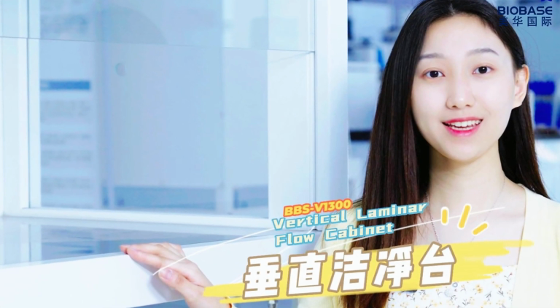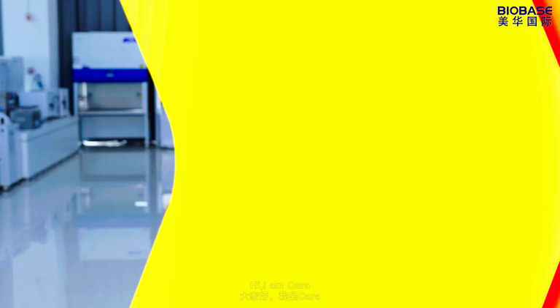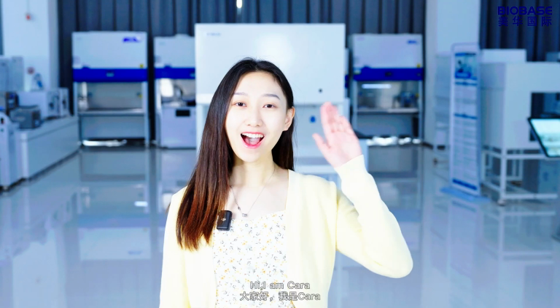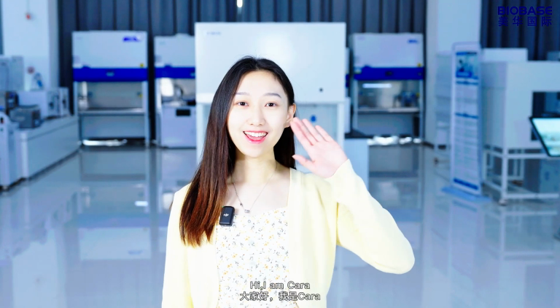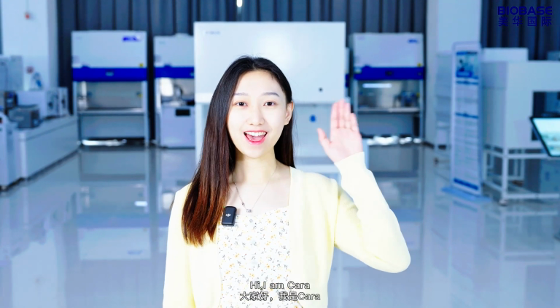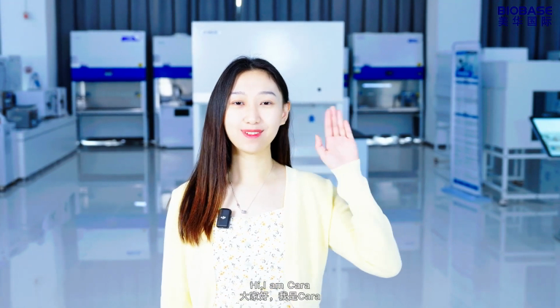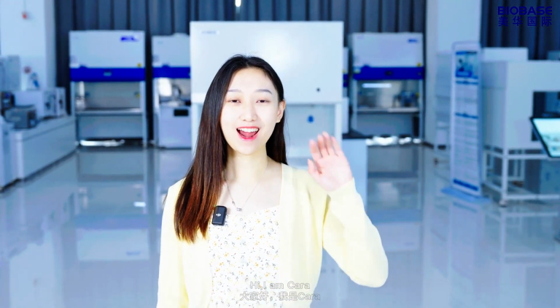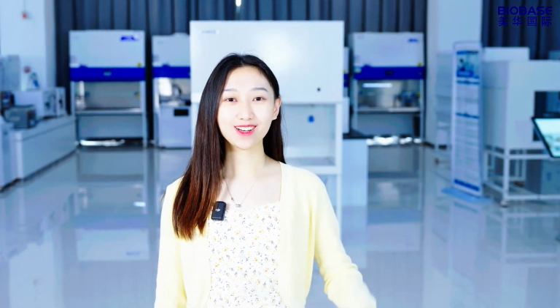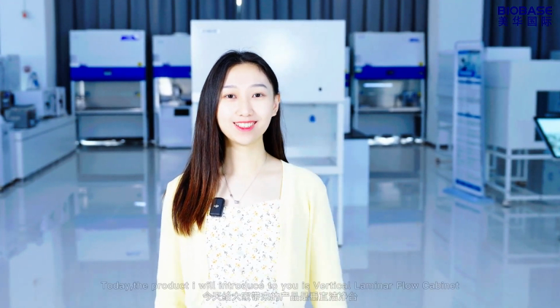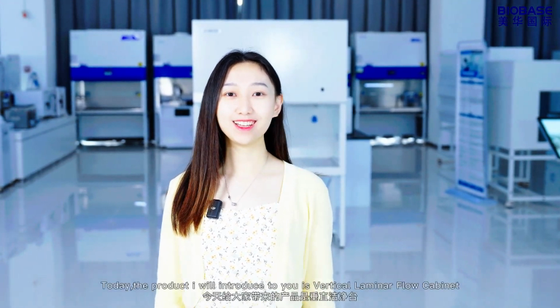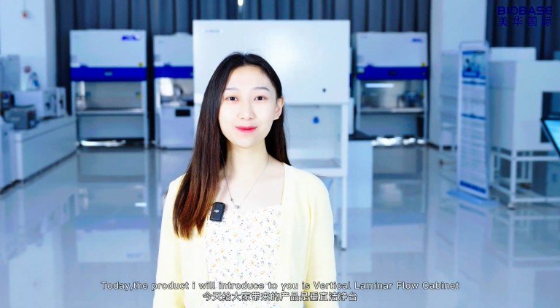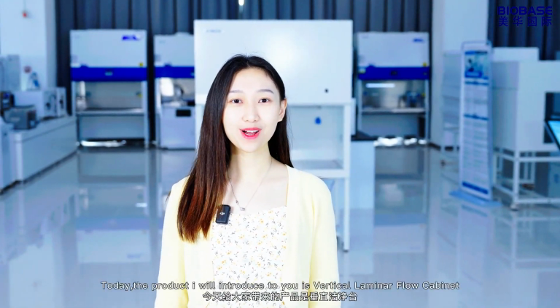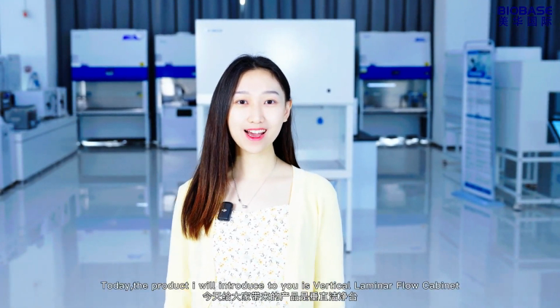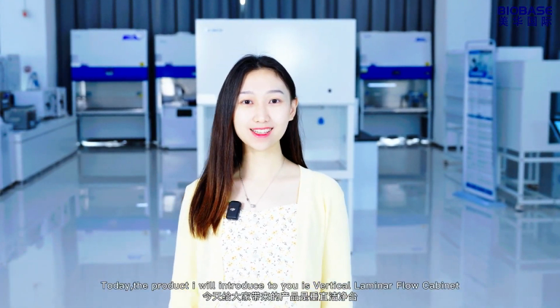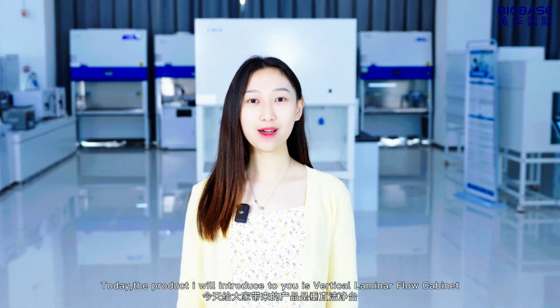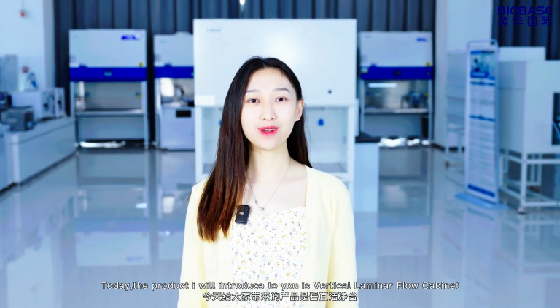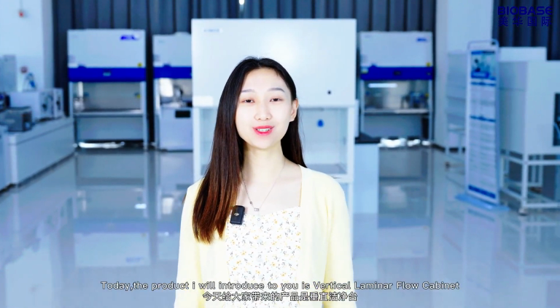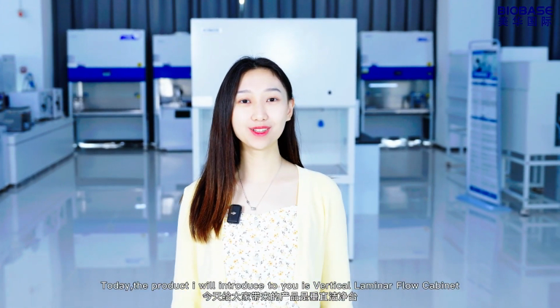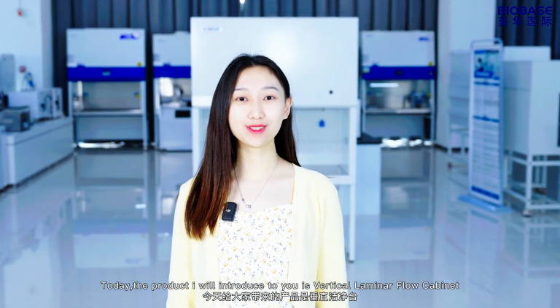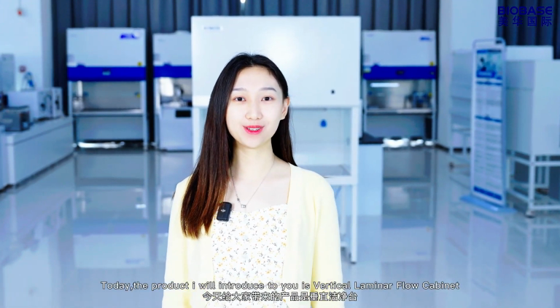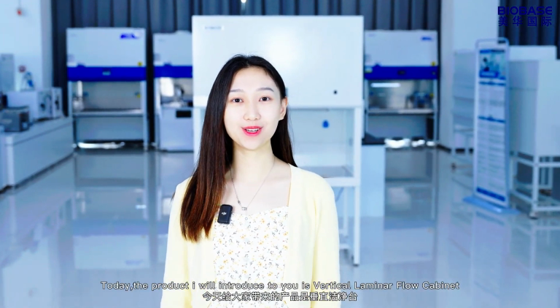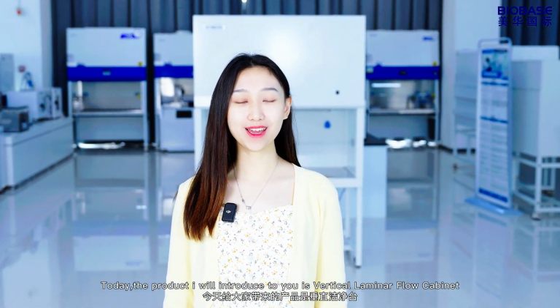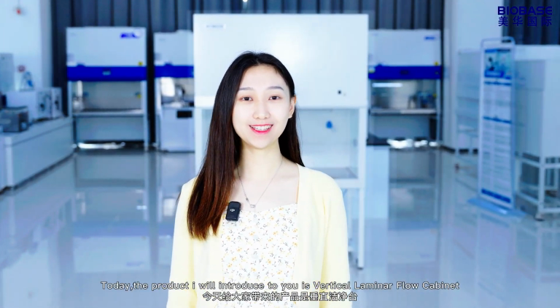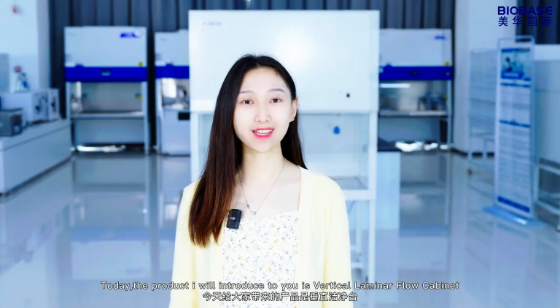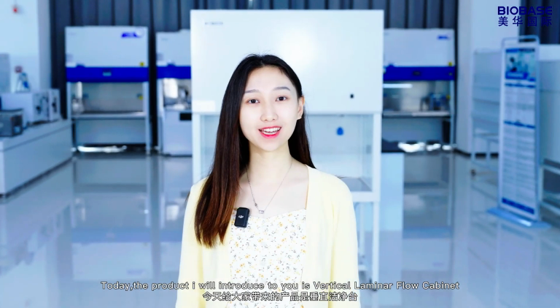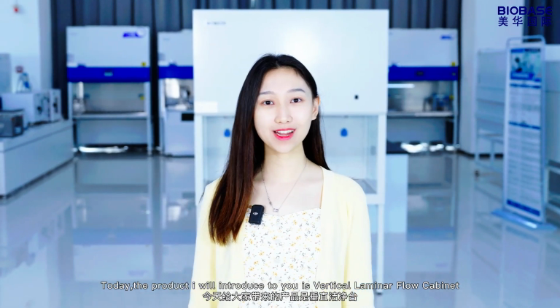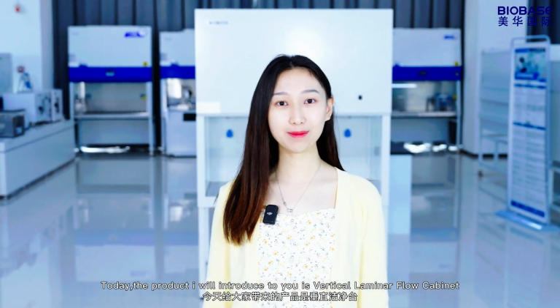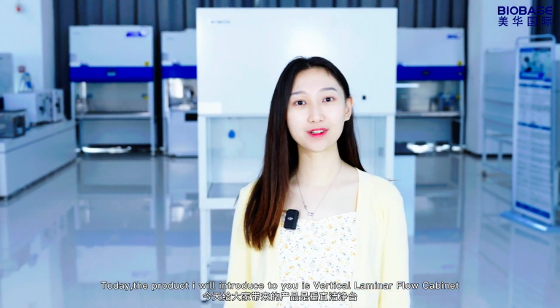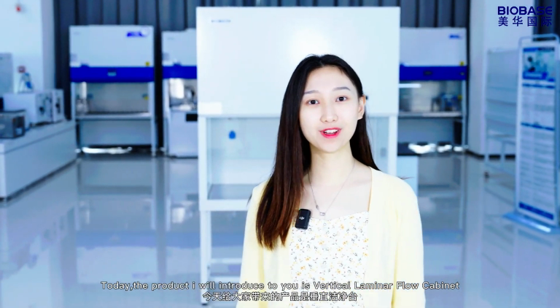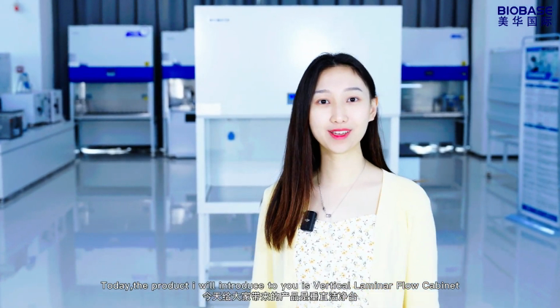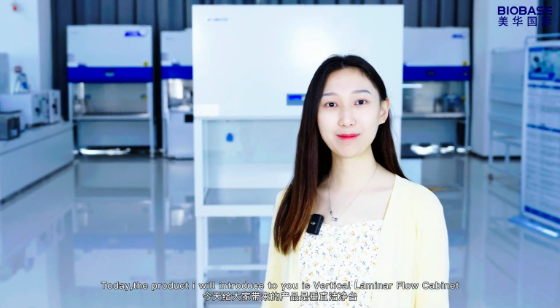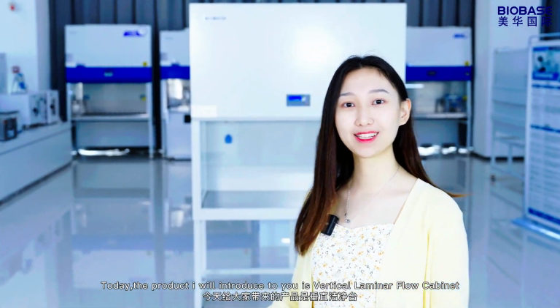Hi, I'm Carol. Today the product I will introduce to you is the vertical laminar flow cabinet.